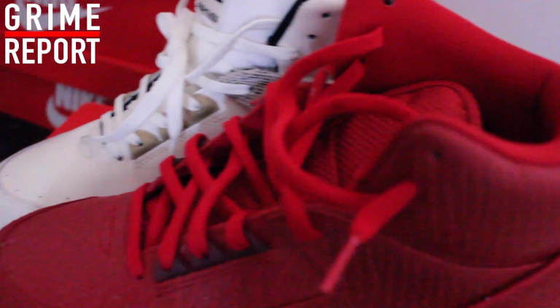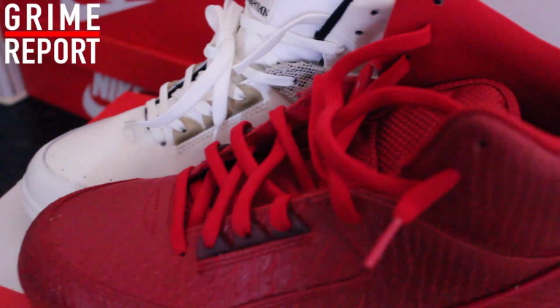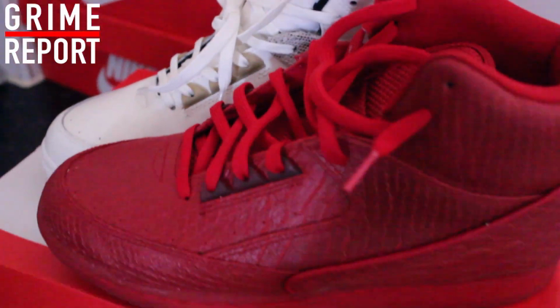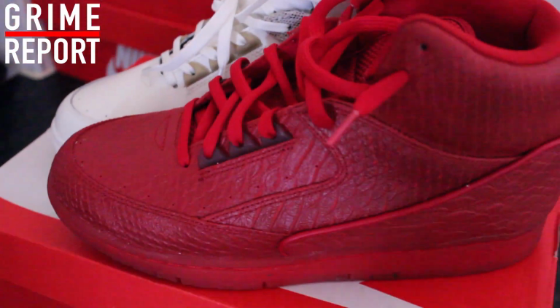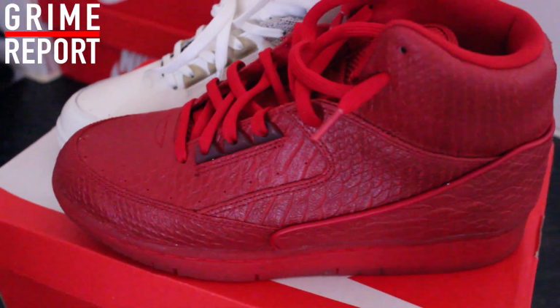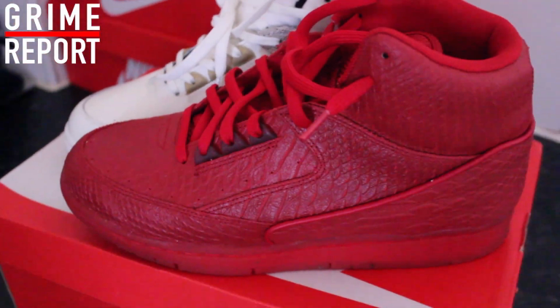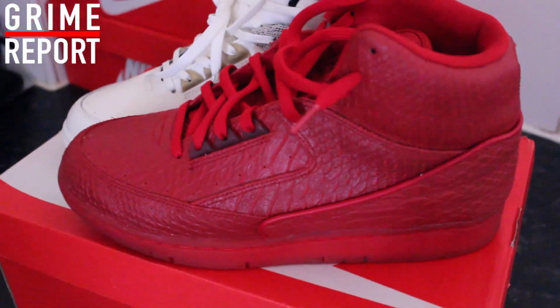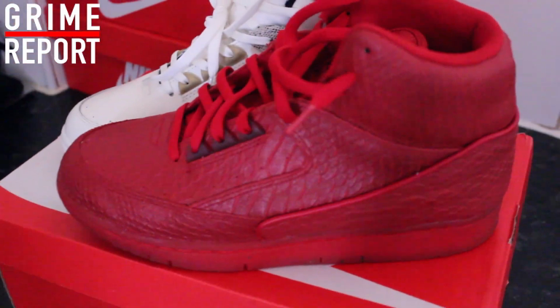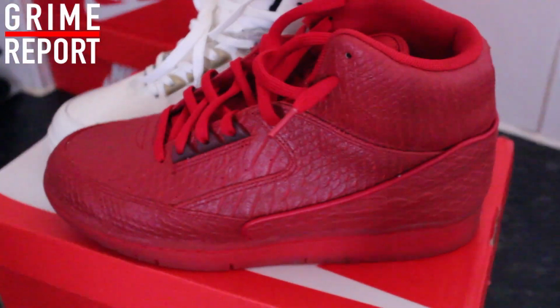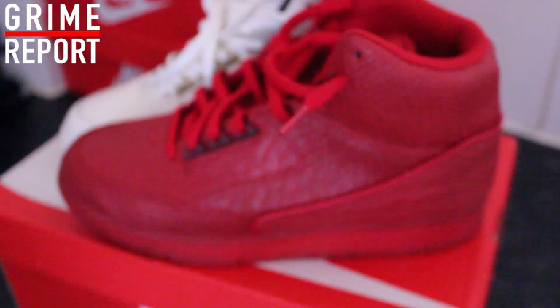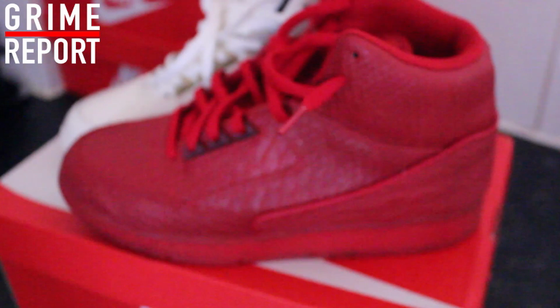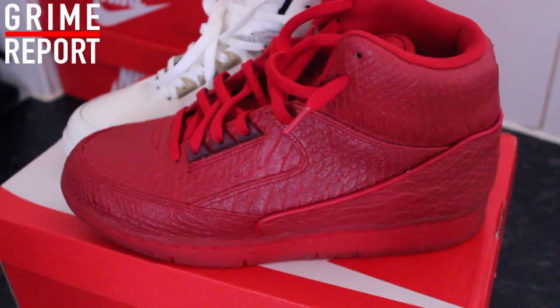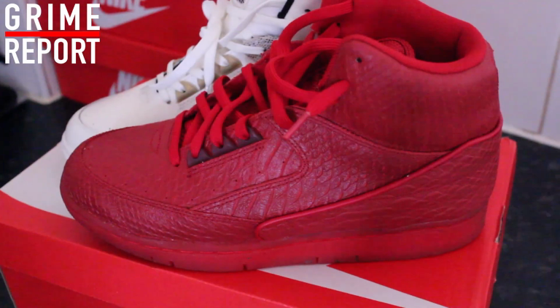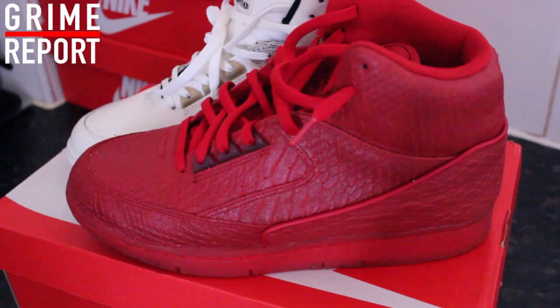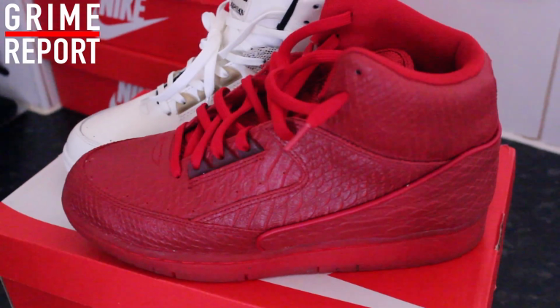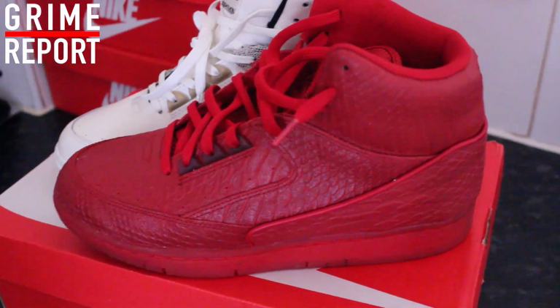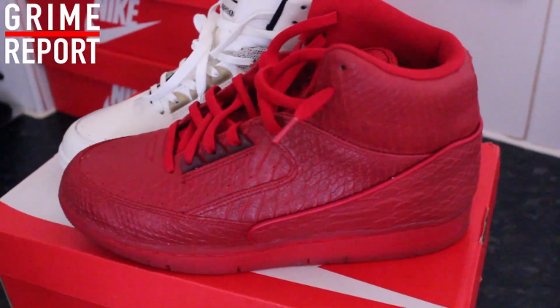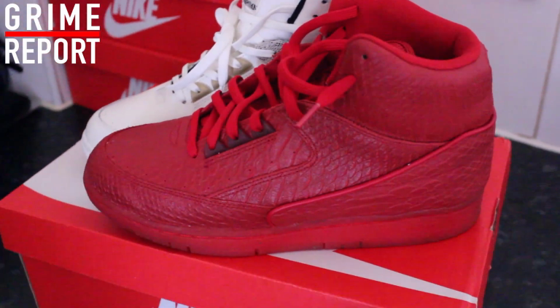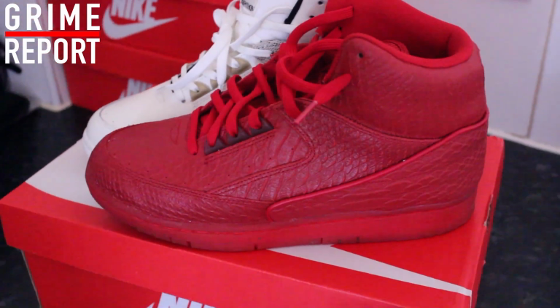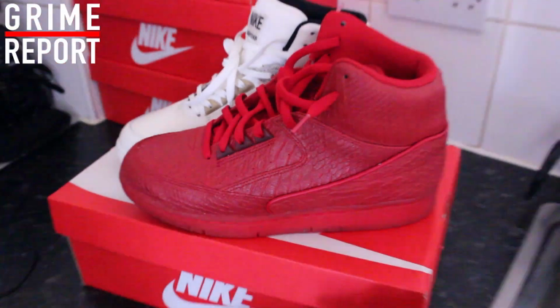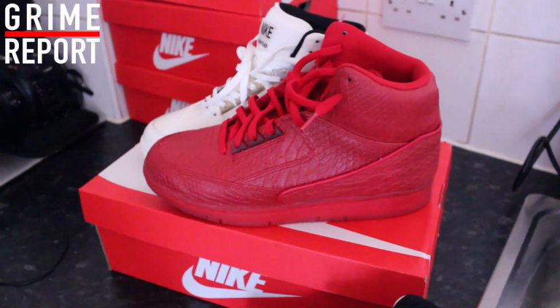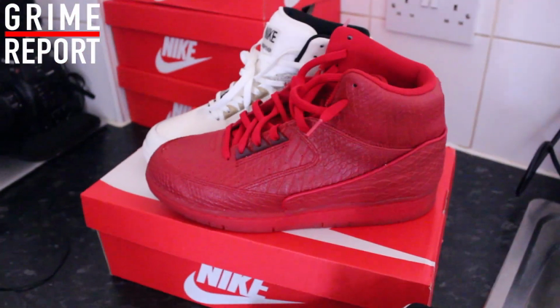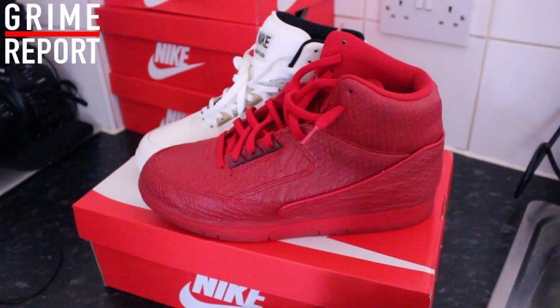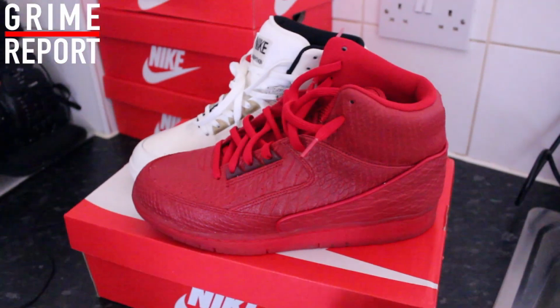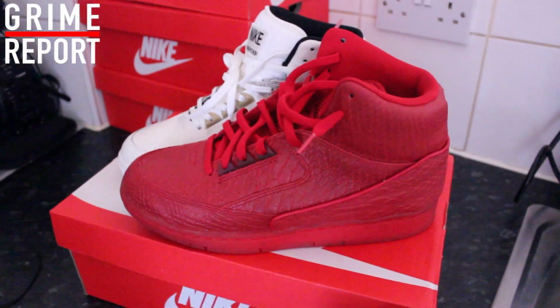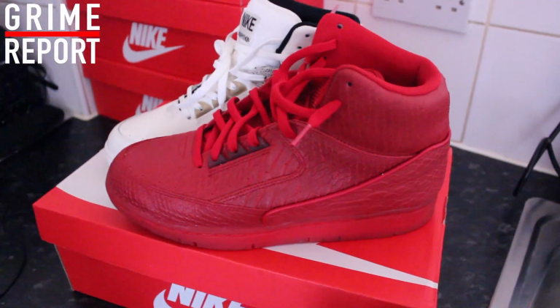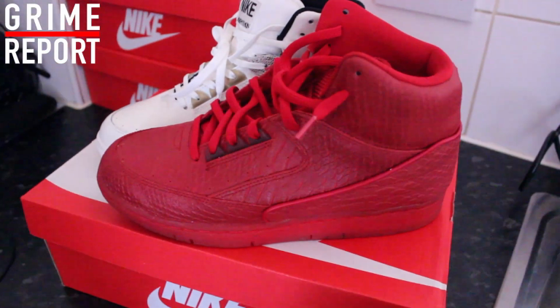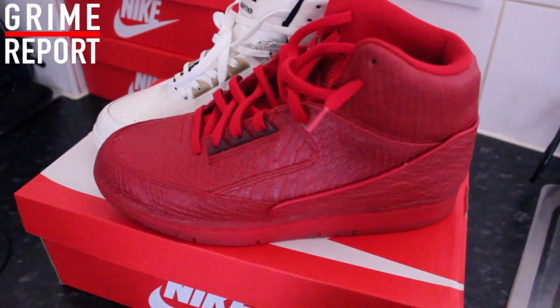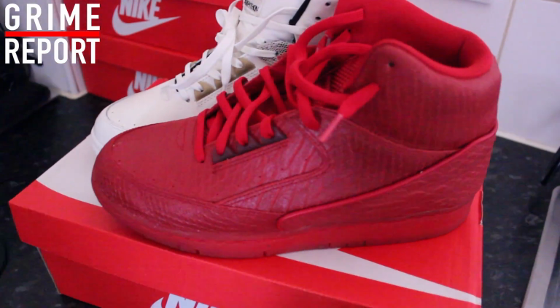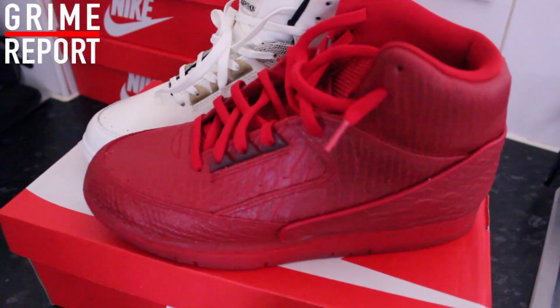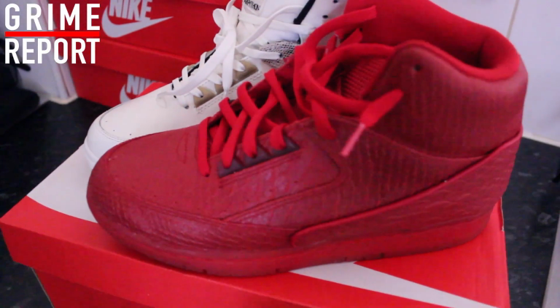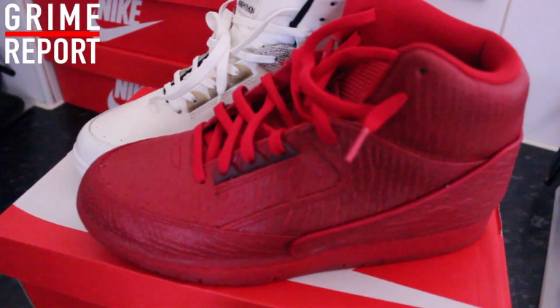I've got the red colourway for £95, so that's a £65 reduction.